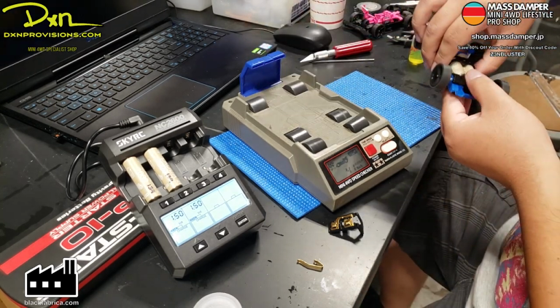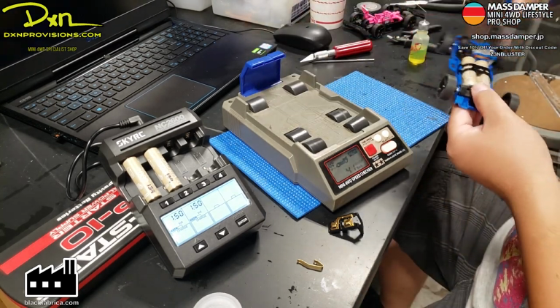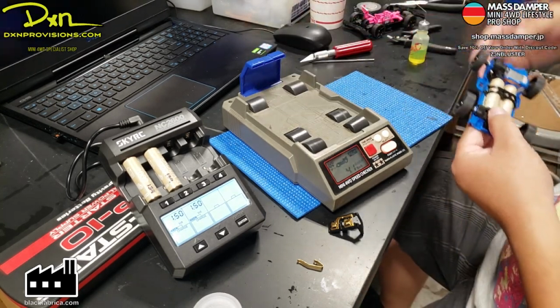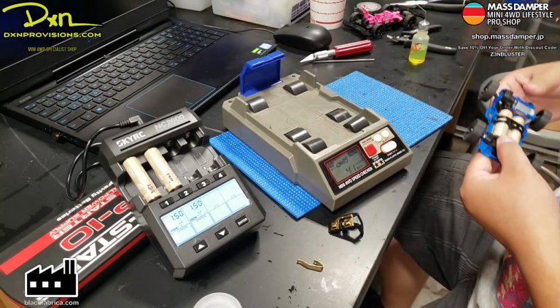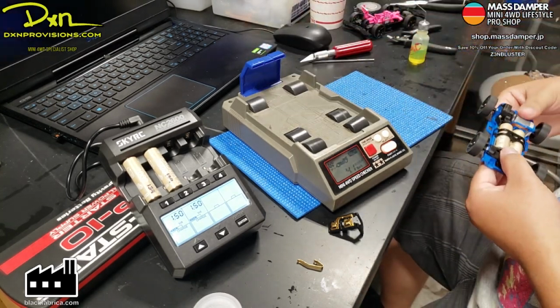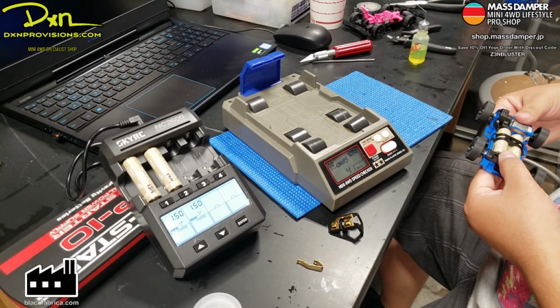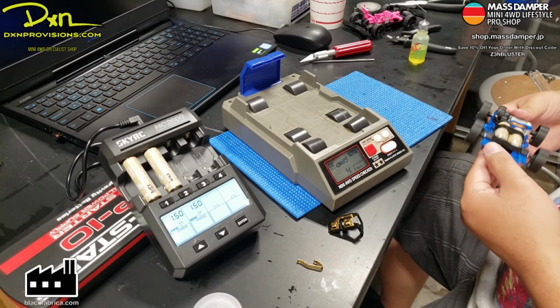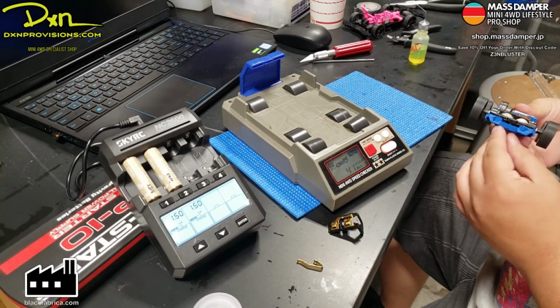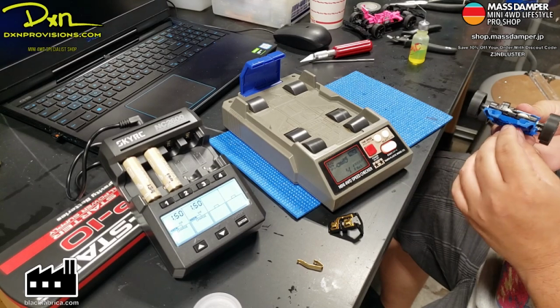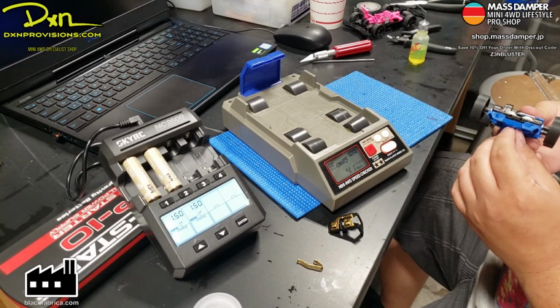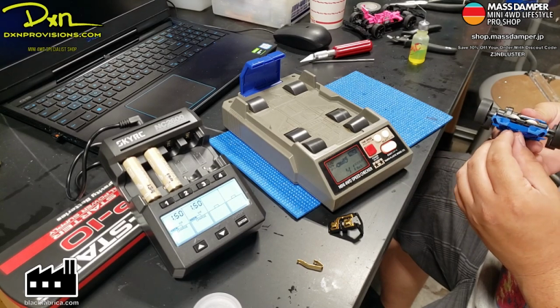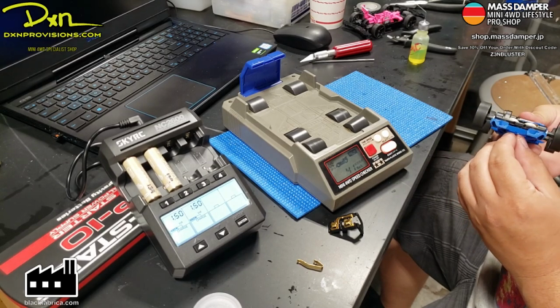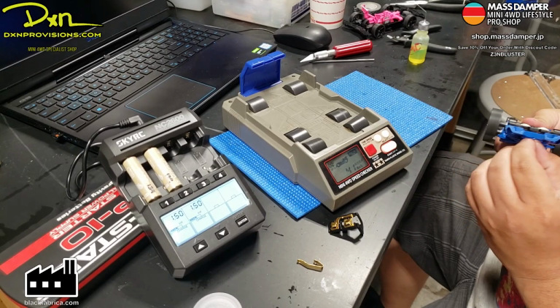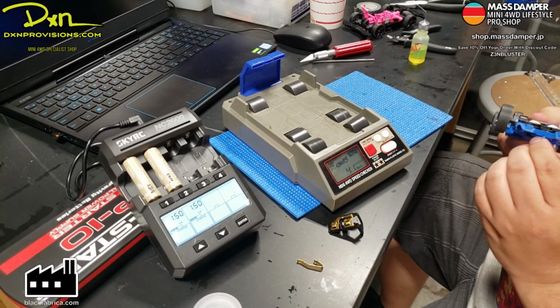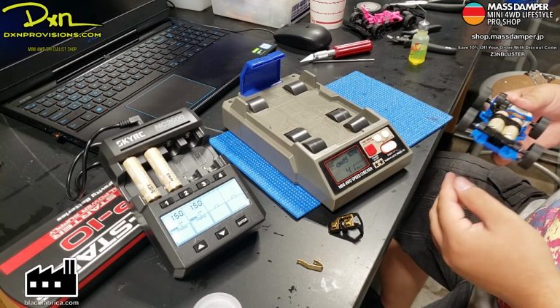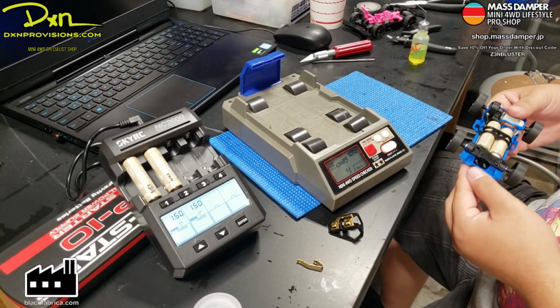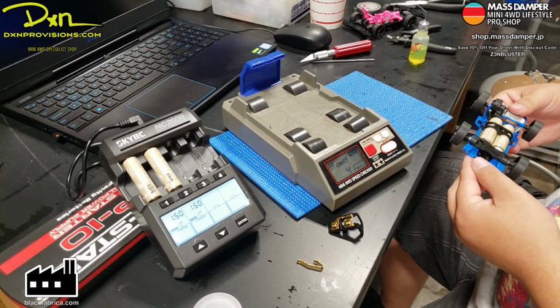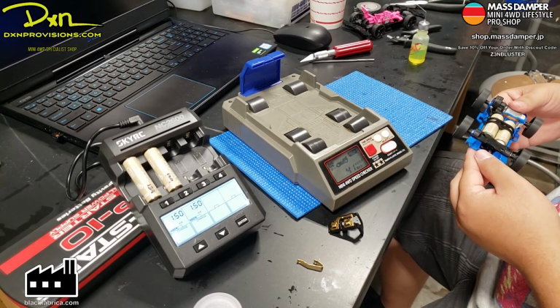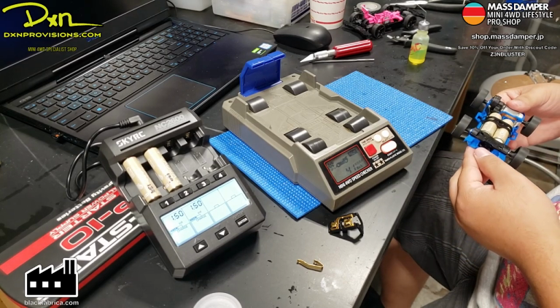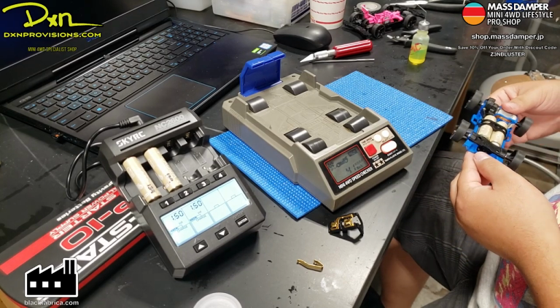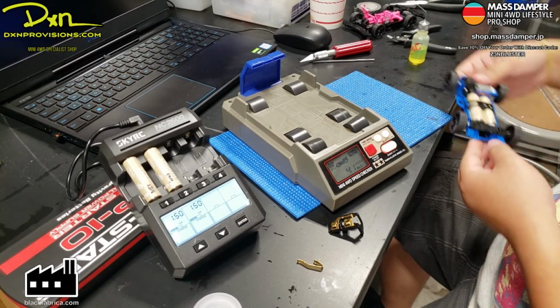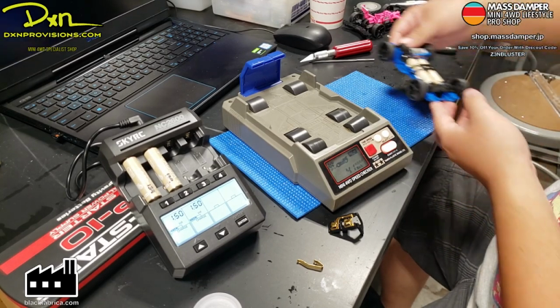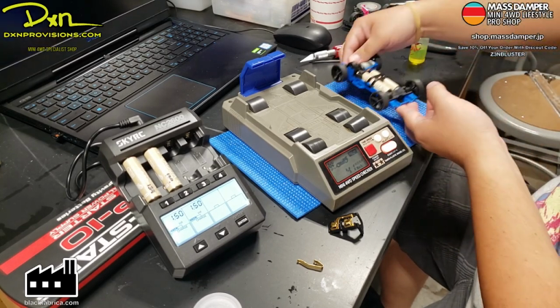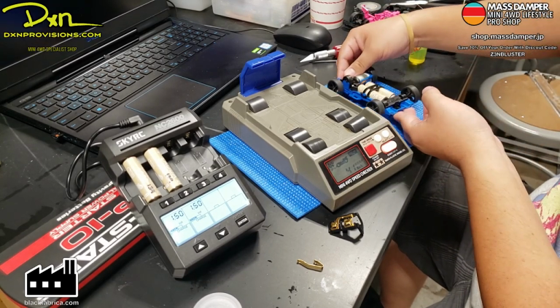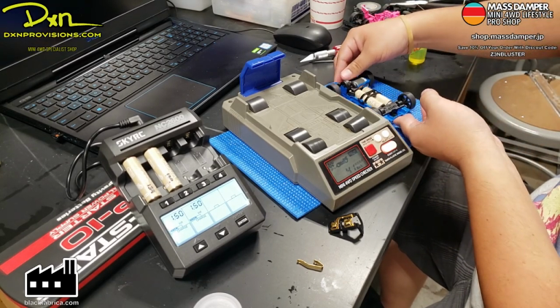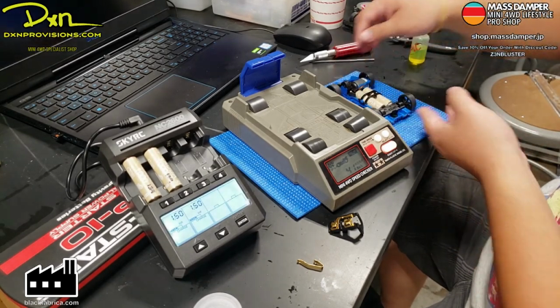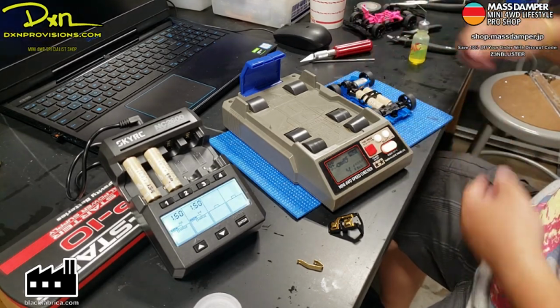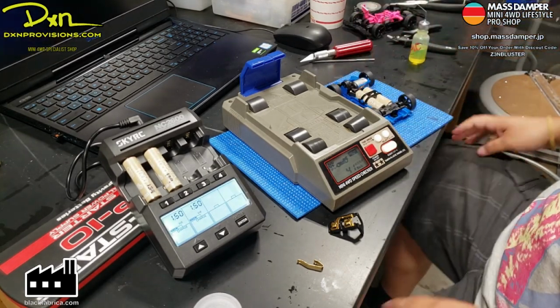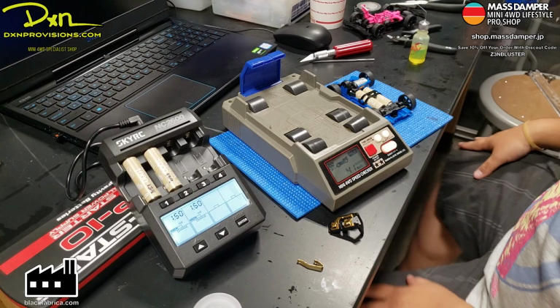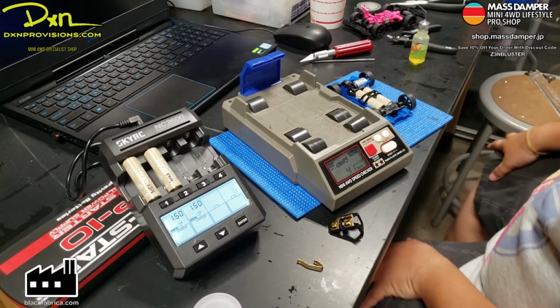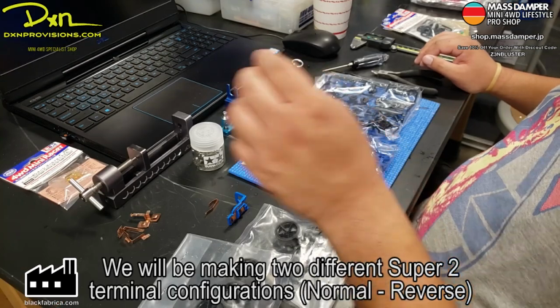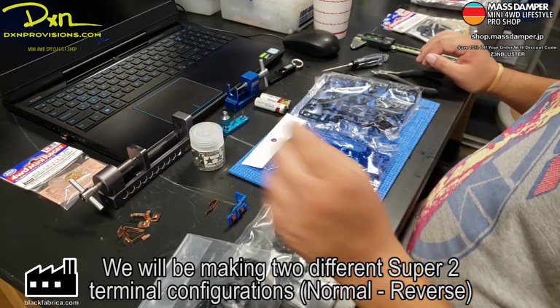This is sponsored by DXM Provisions. Go ahead and check them out in the links in the video description down below.